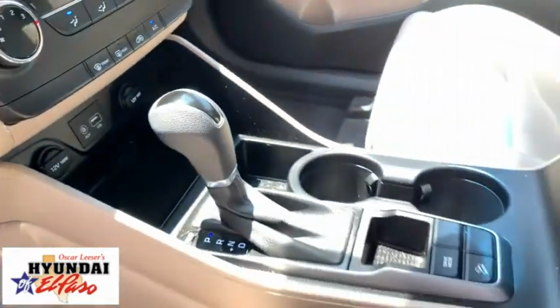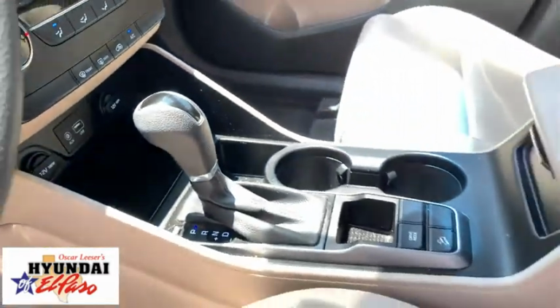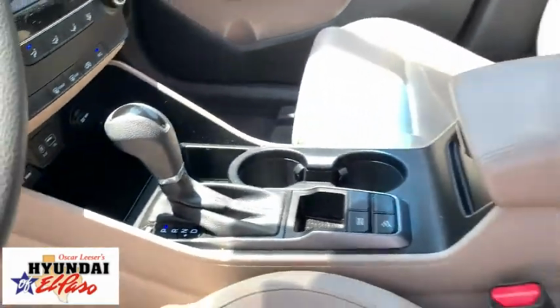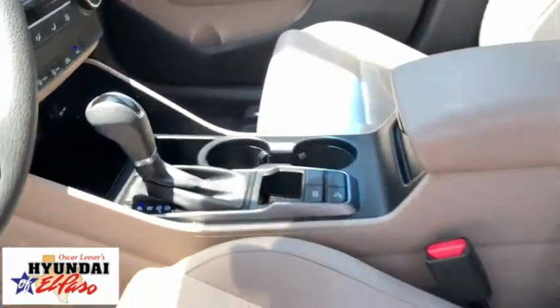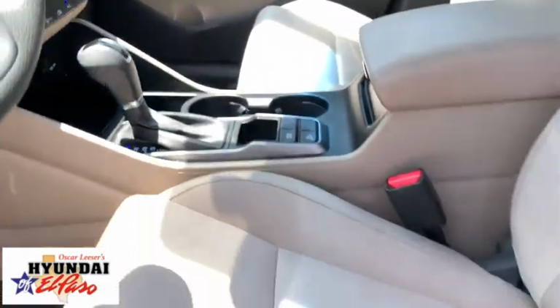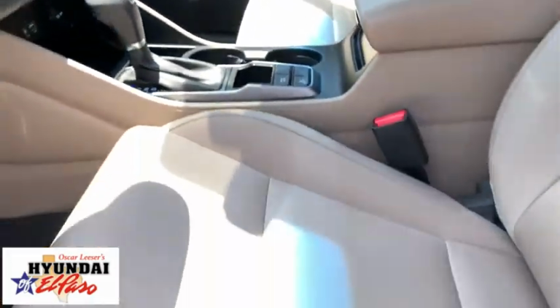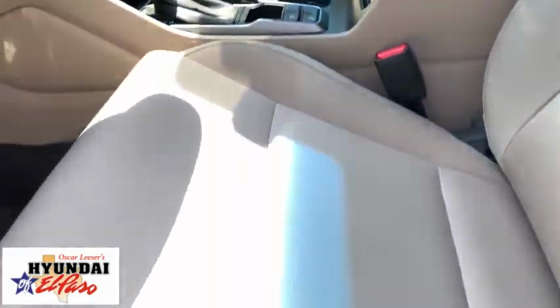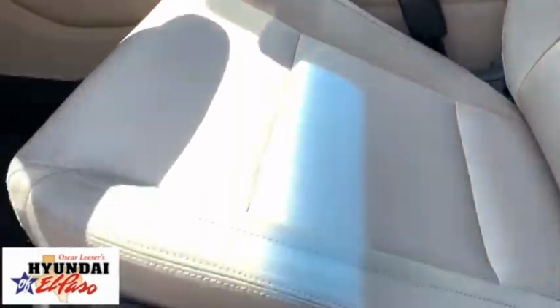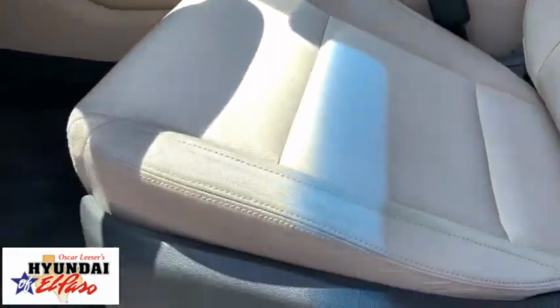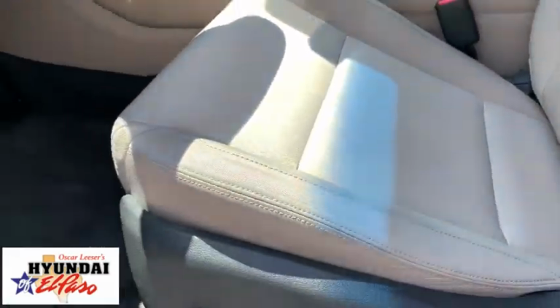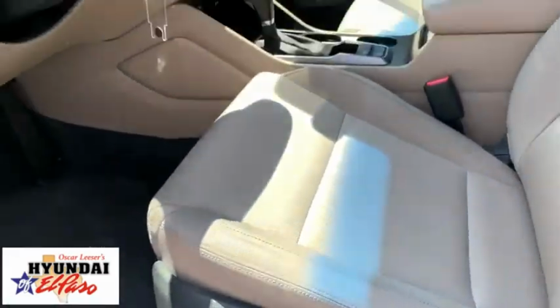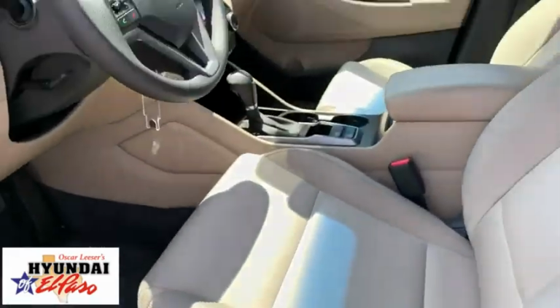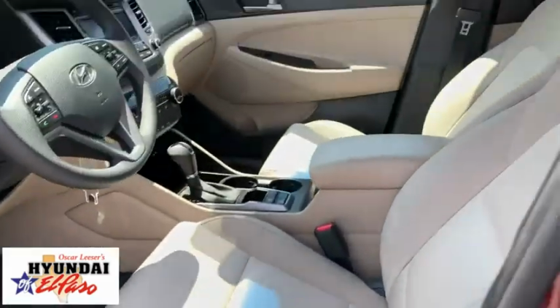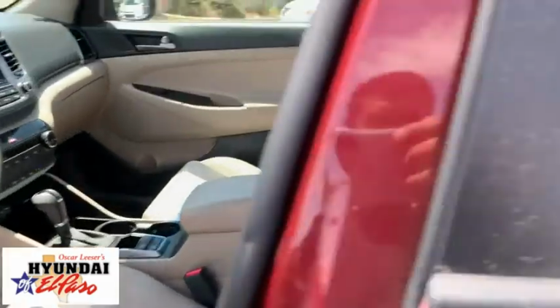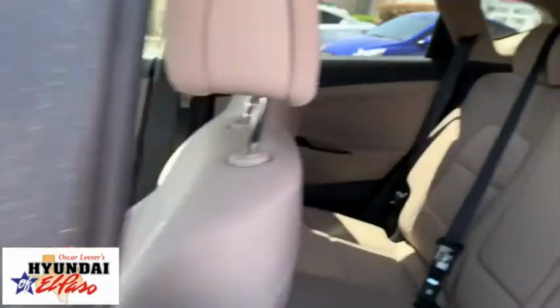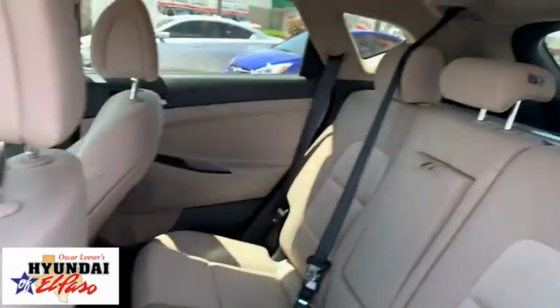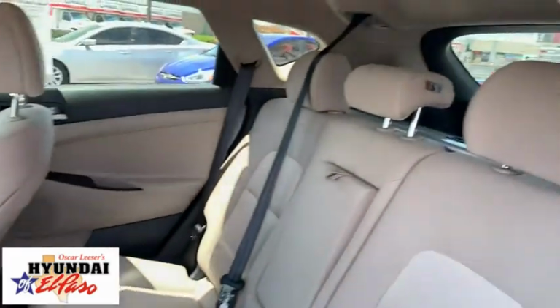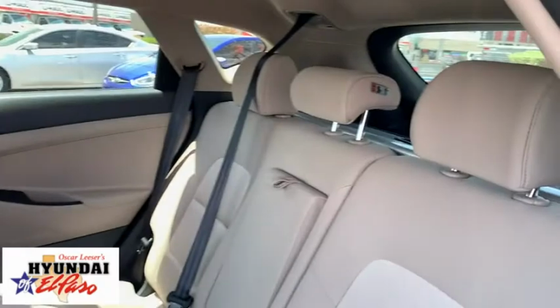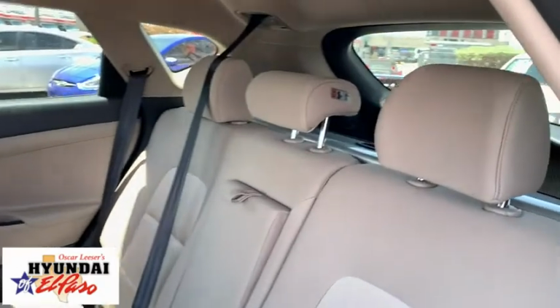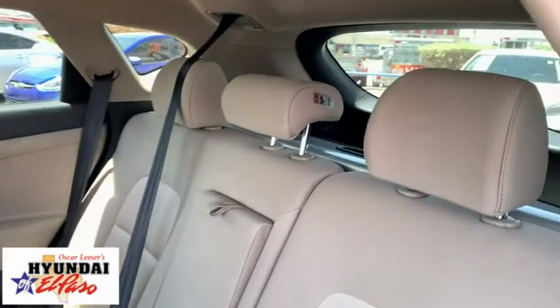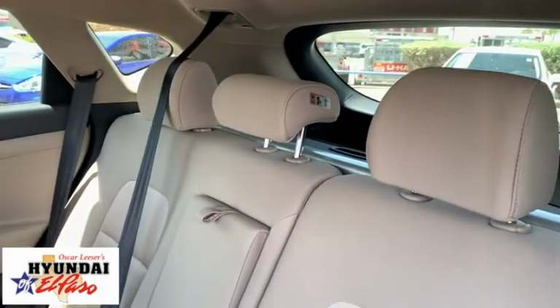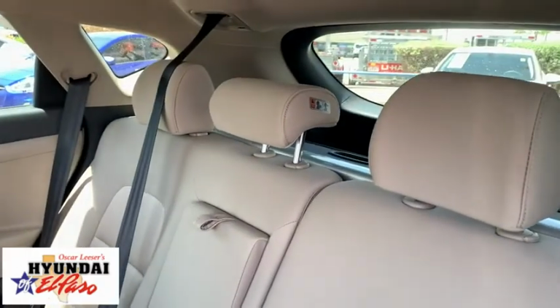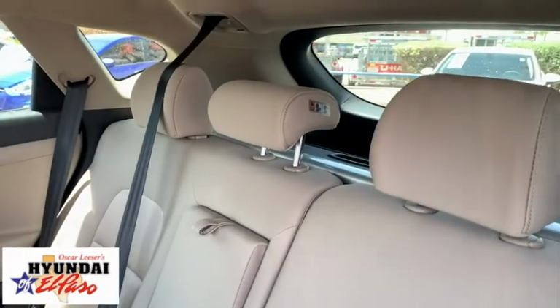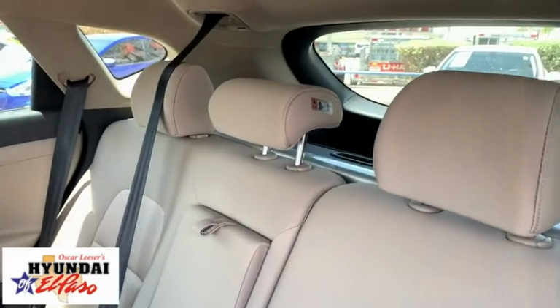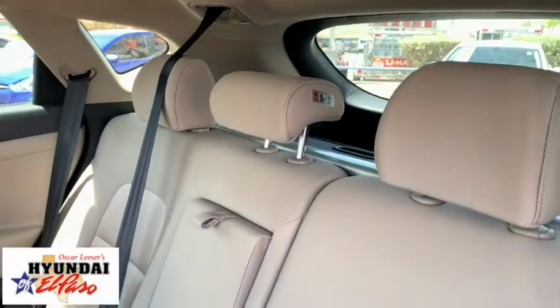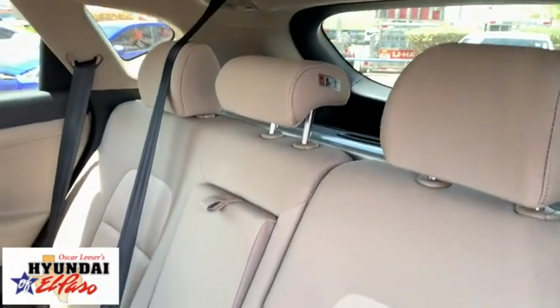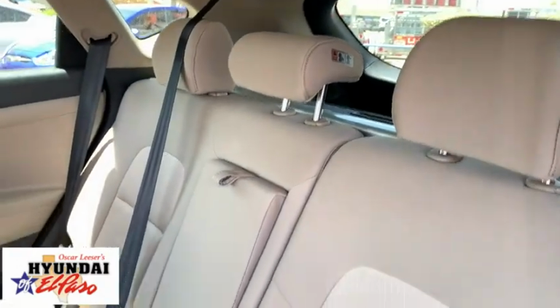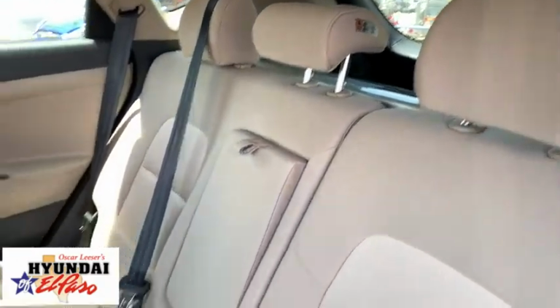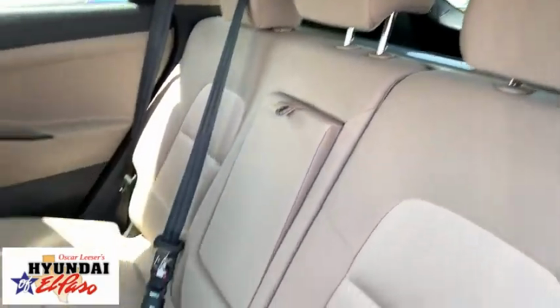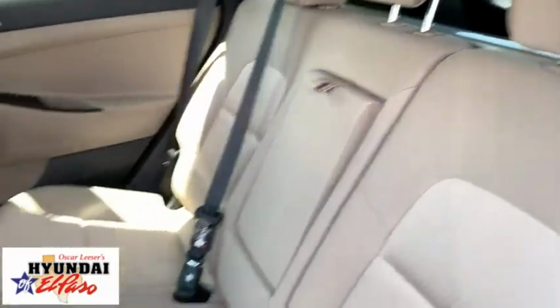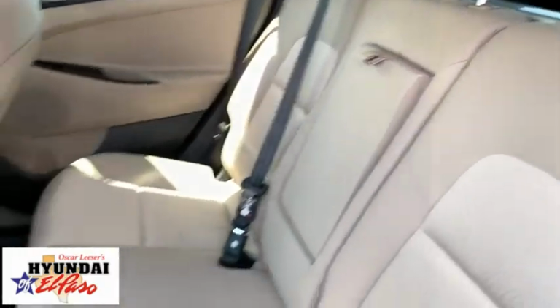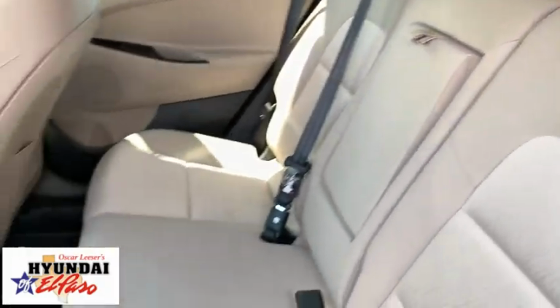Cargo cover, carpeted floor mats, cargo net, overhead console, brake assist, tachometer.